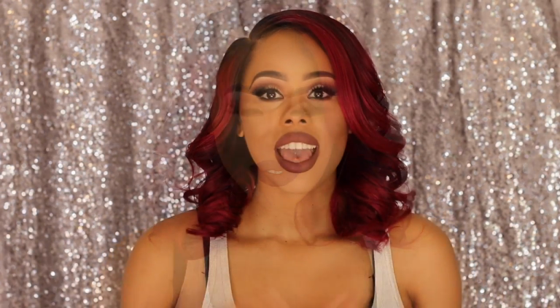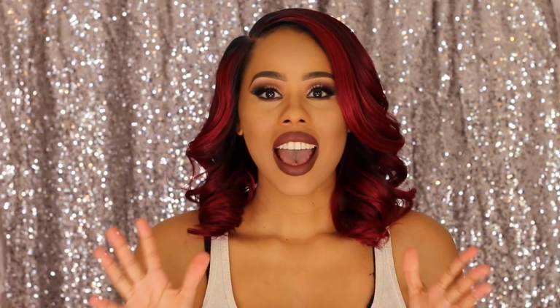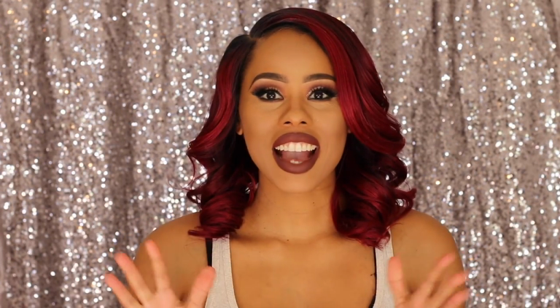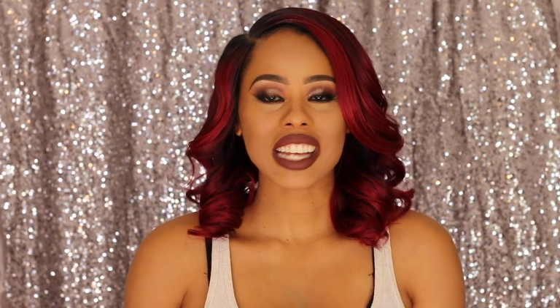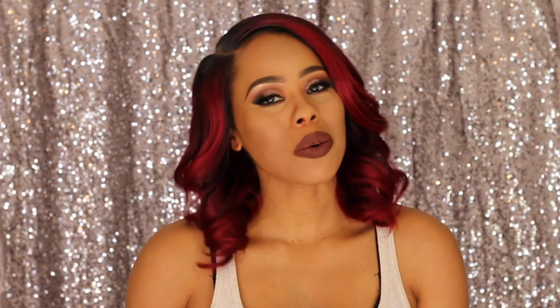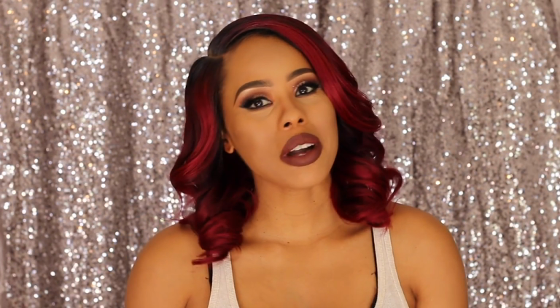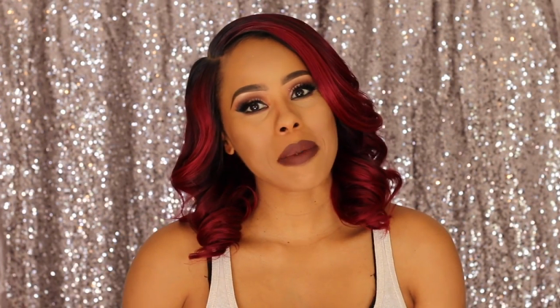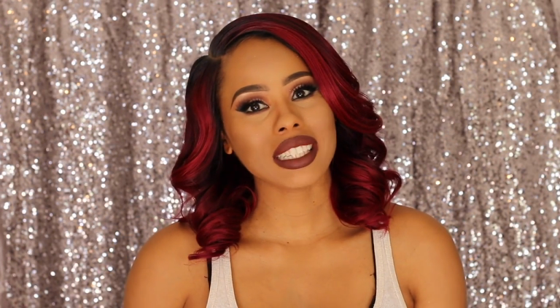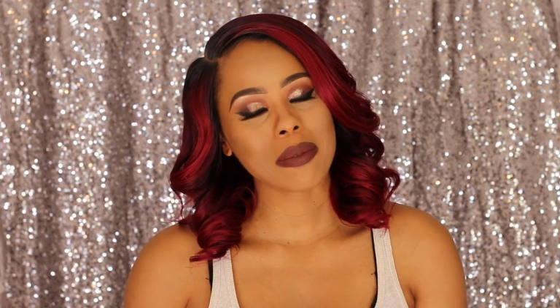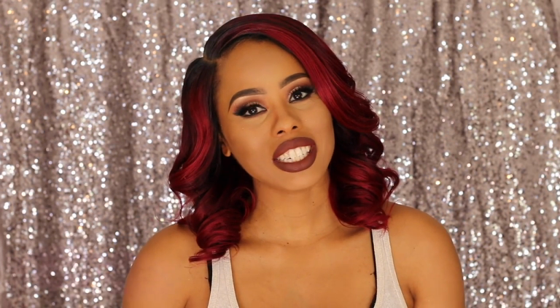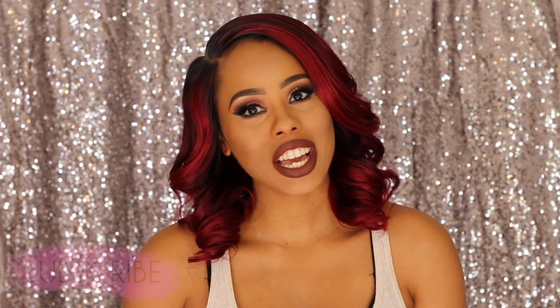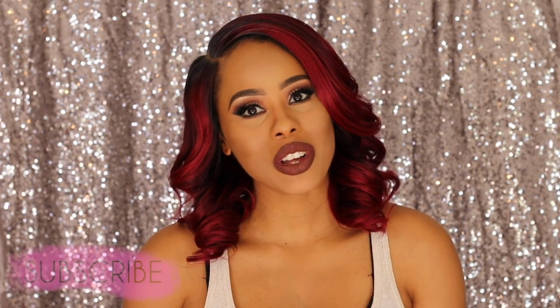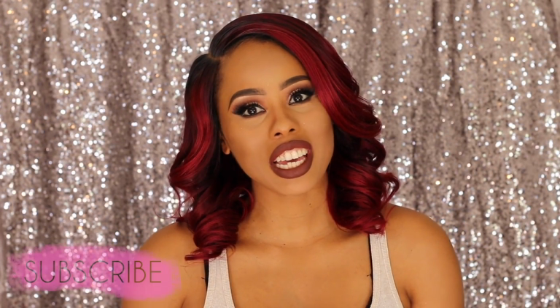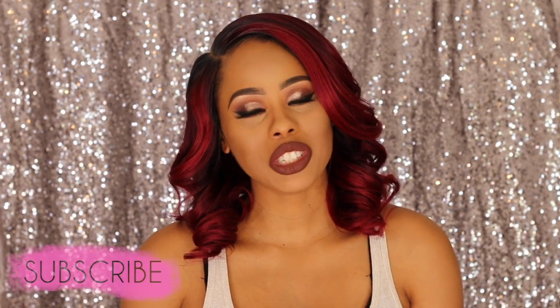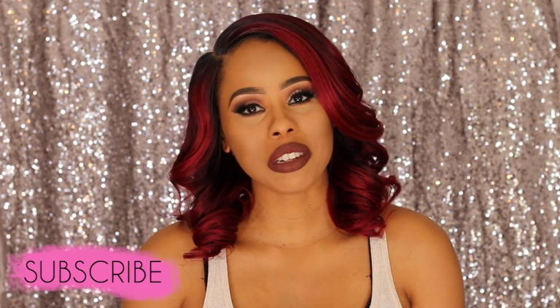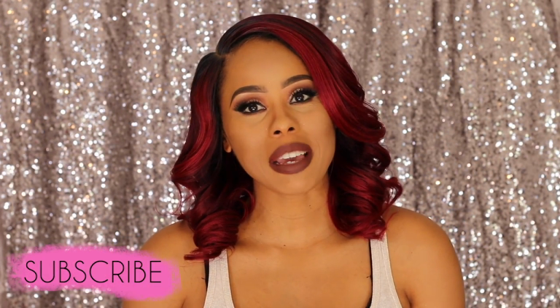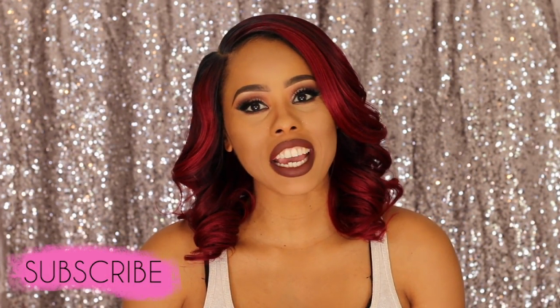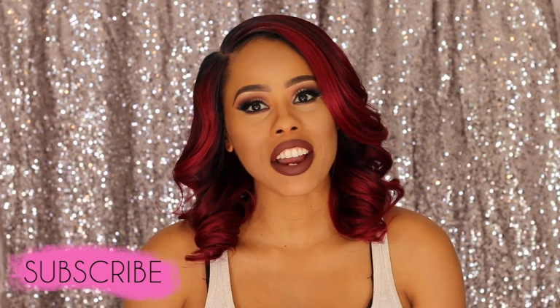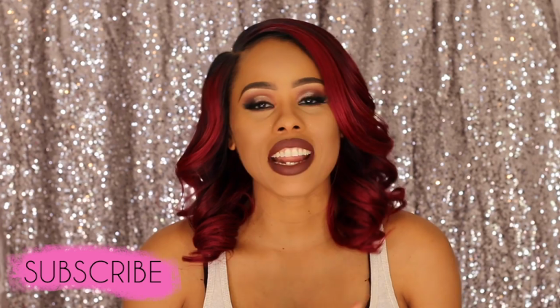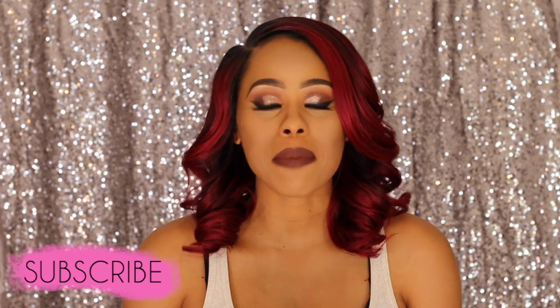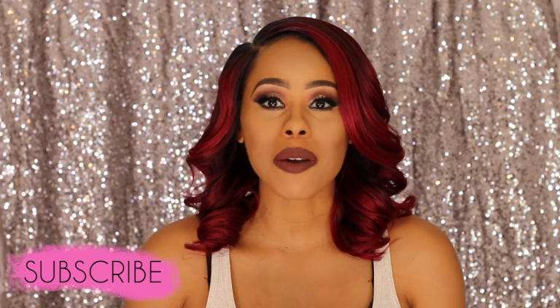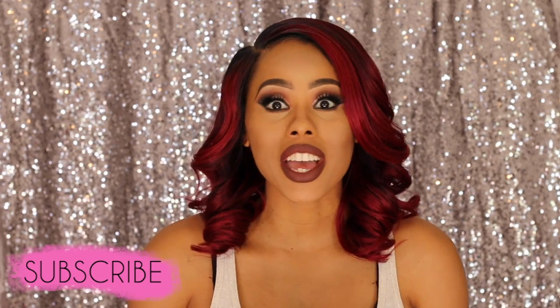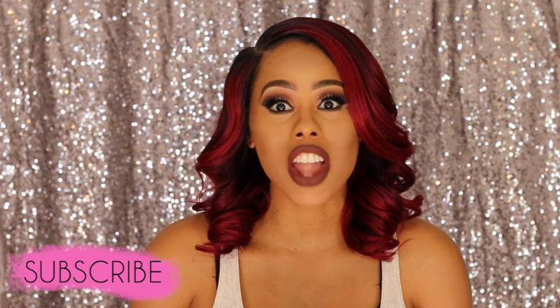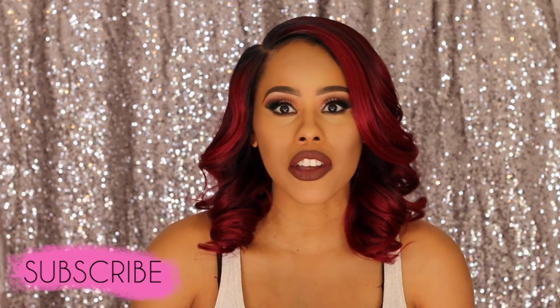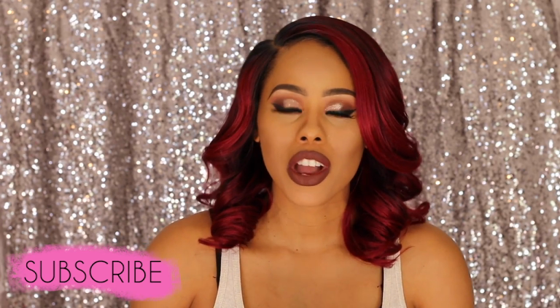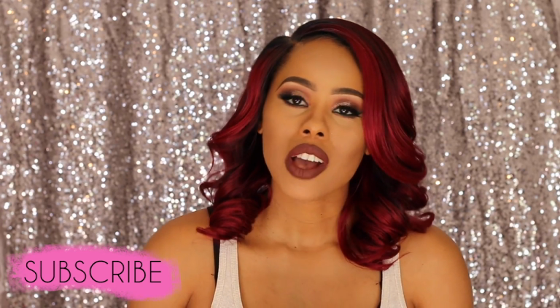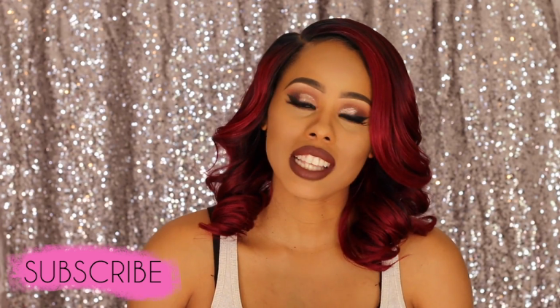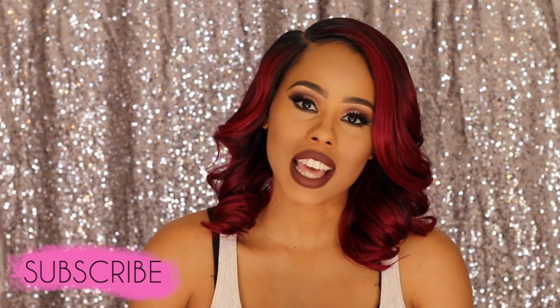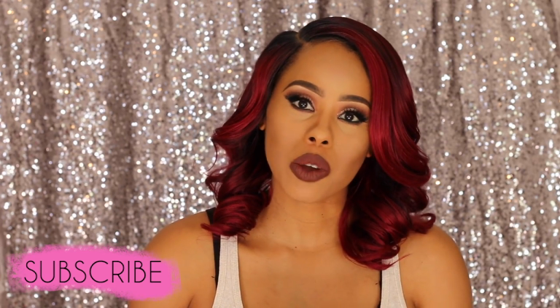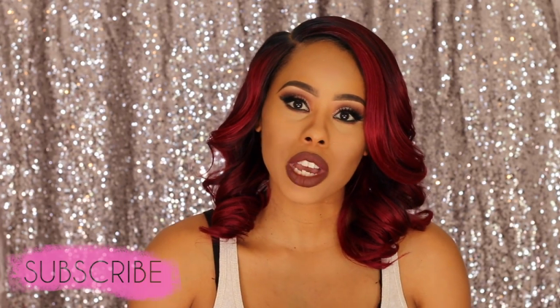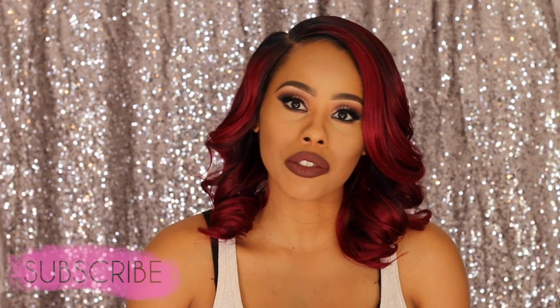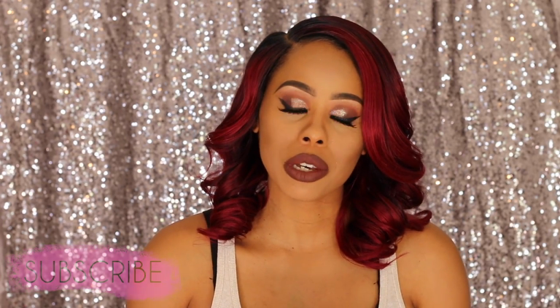Hi guys, welcome back to my channel. It's Judy B here and I'm back with another synthetic wig review.